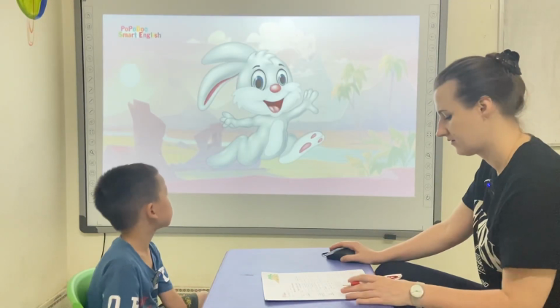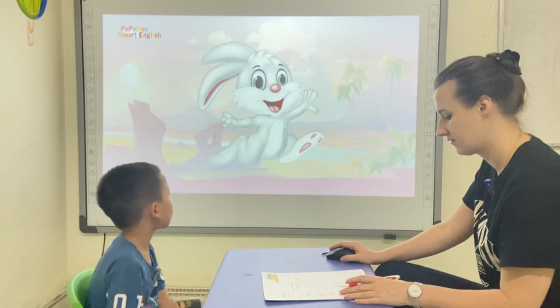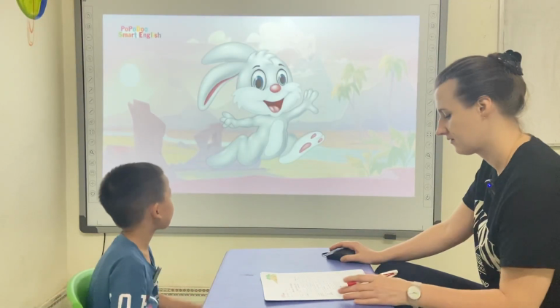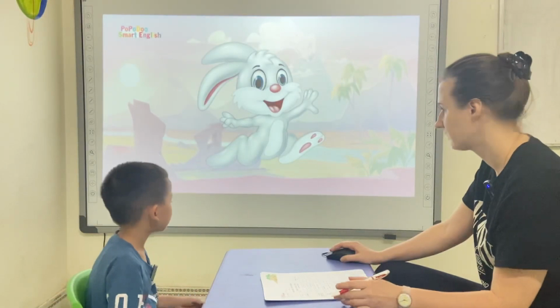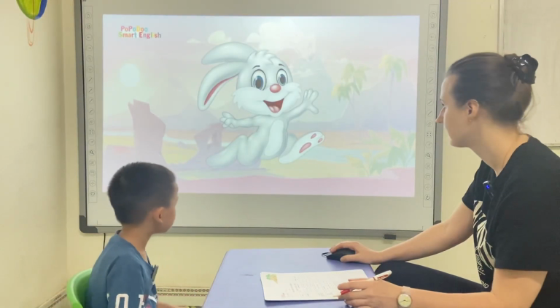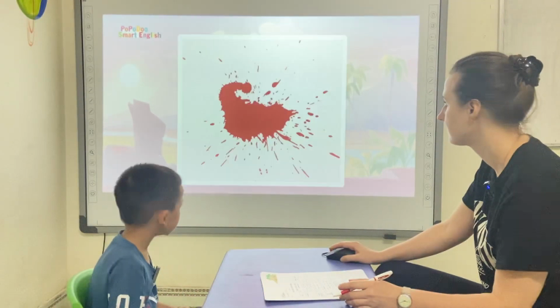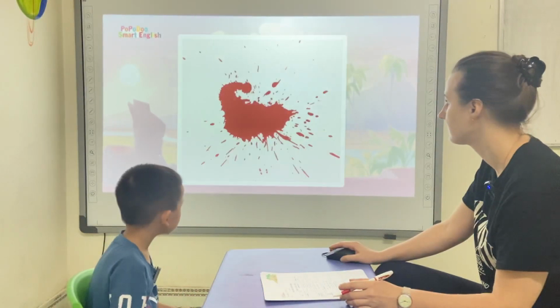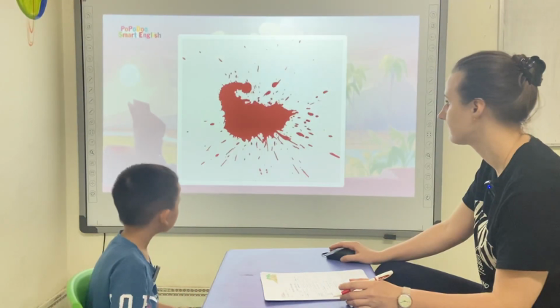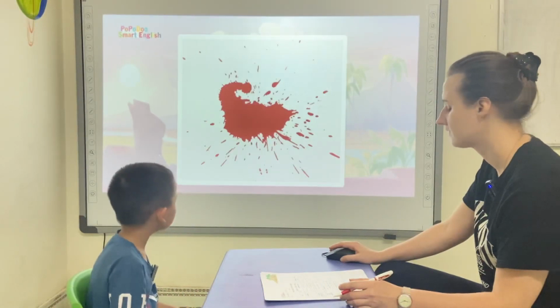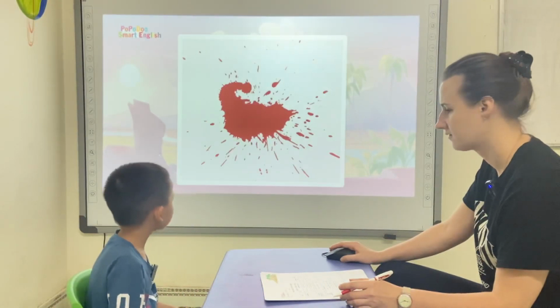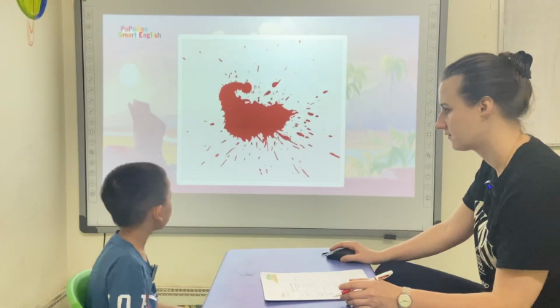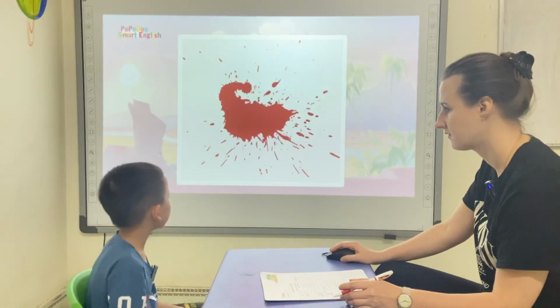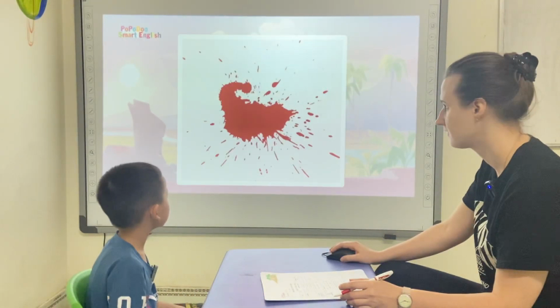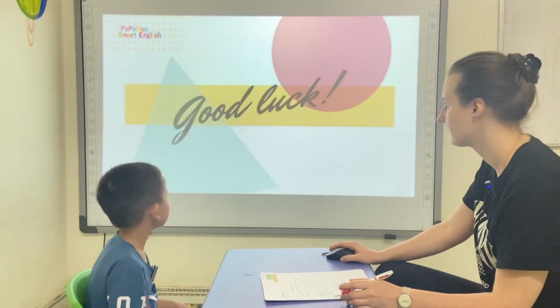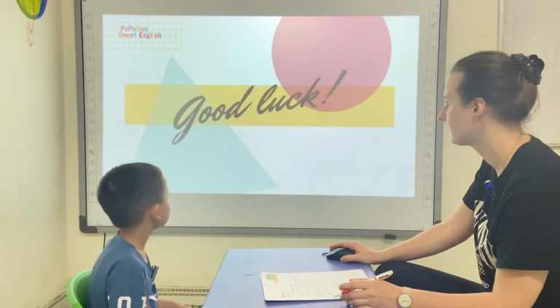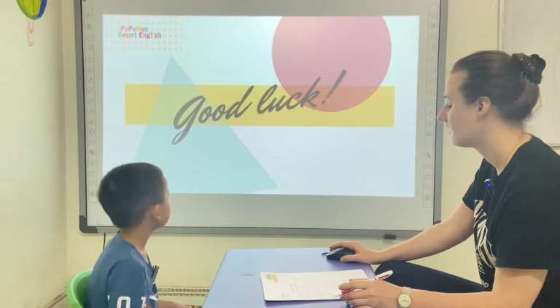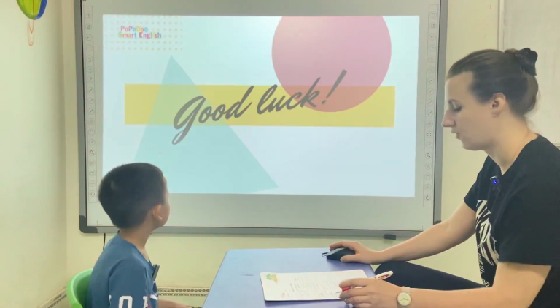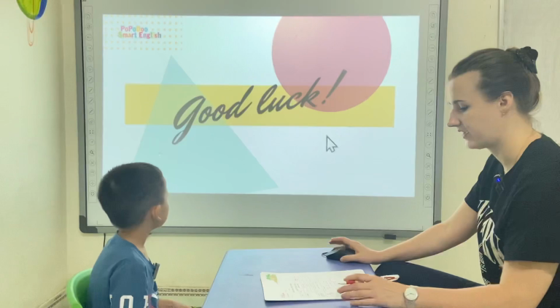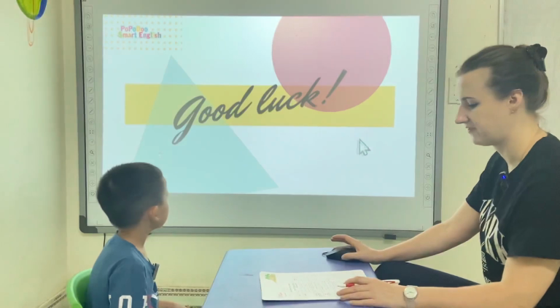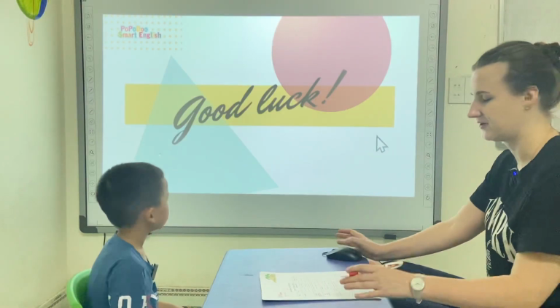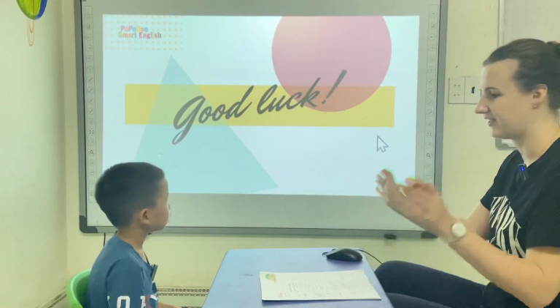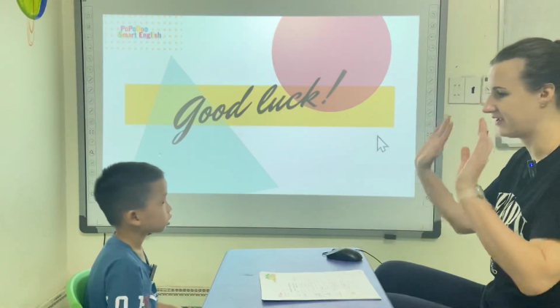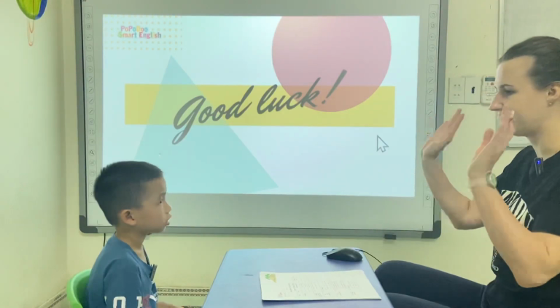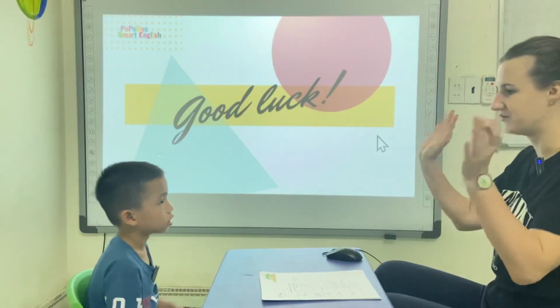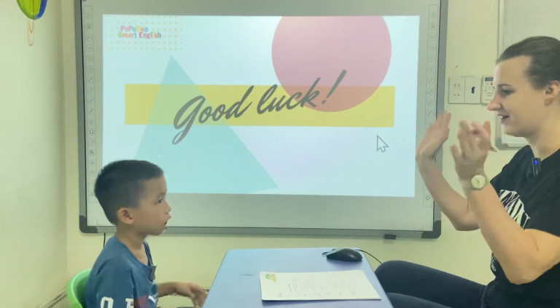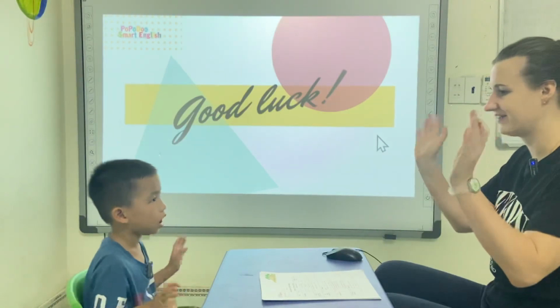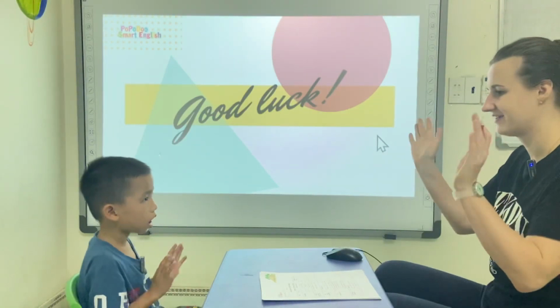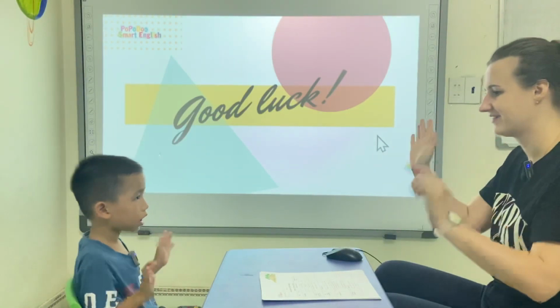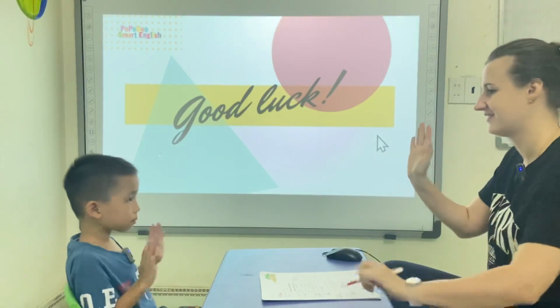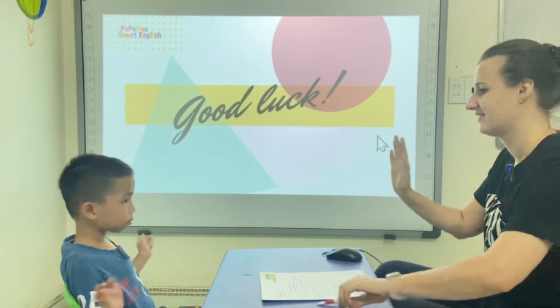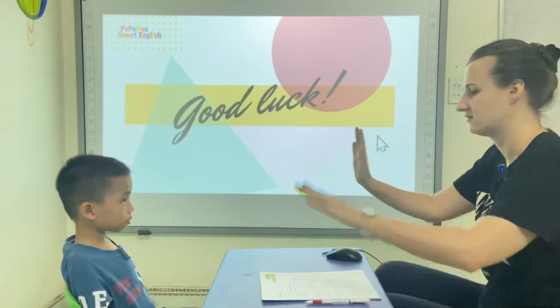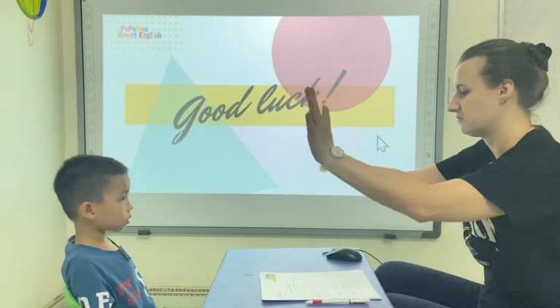Drop it in red. Okay. Thank you, Henry. Goodbye. Good job.